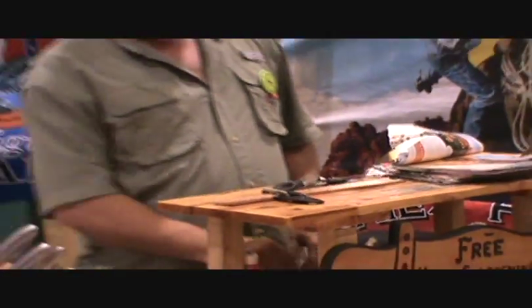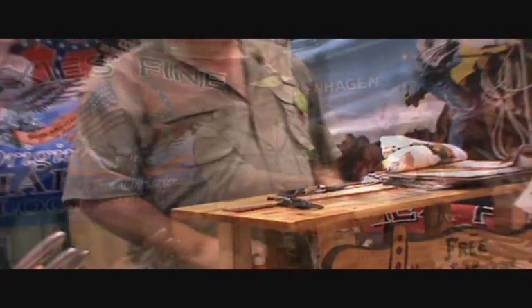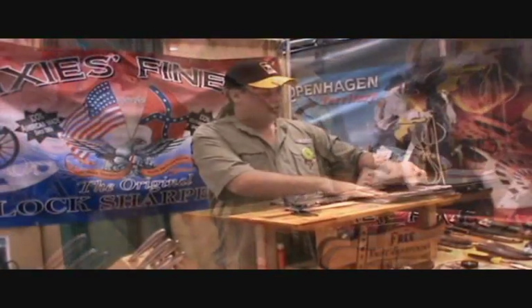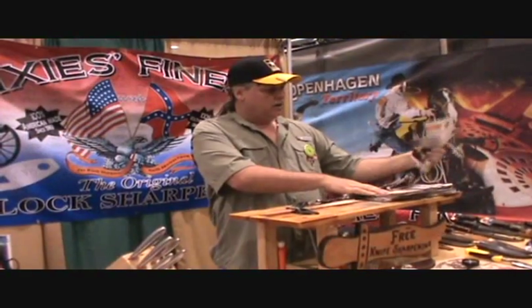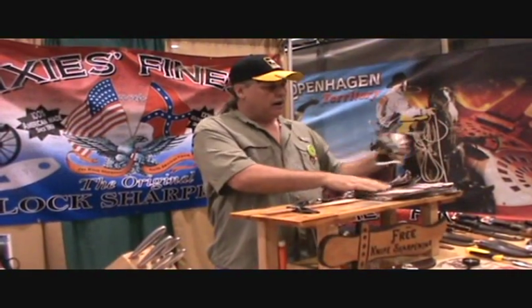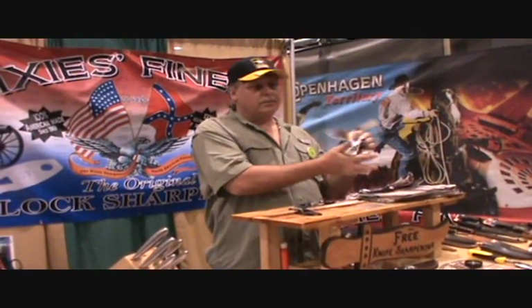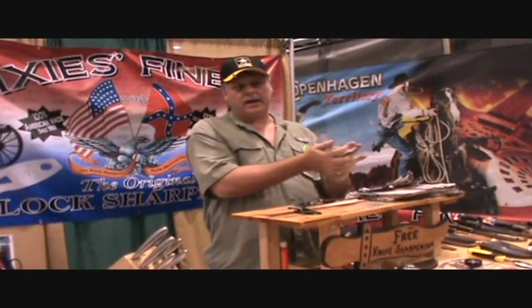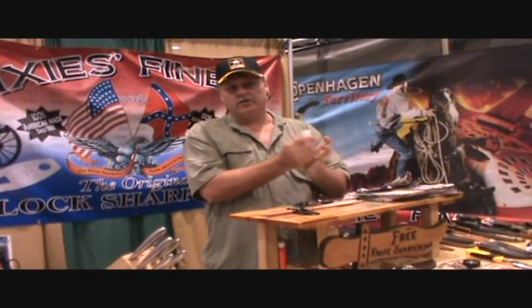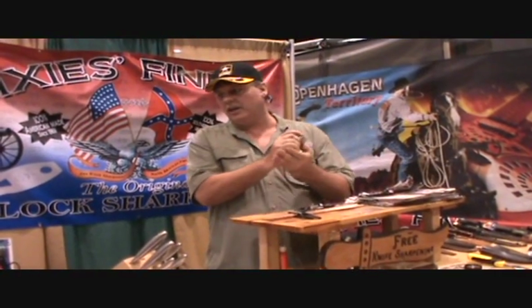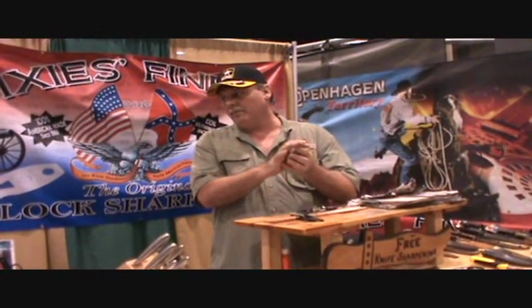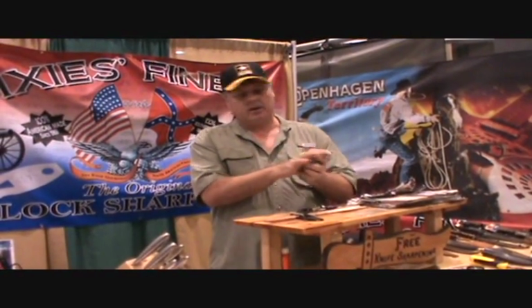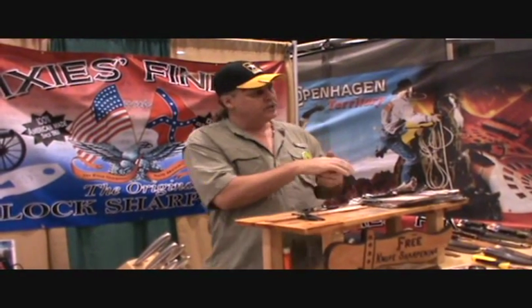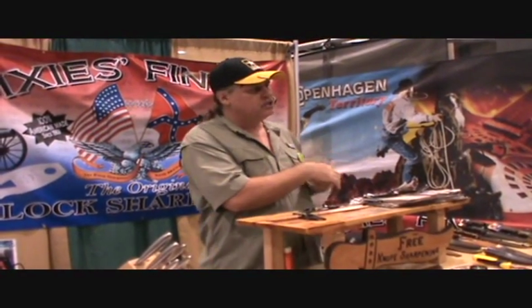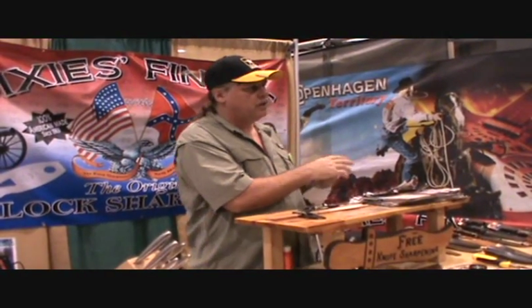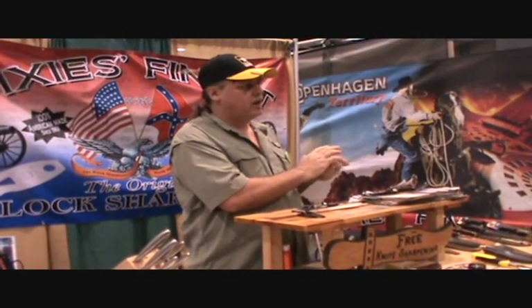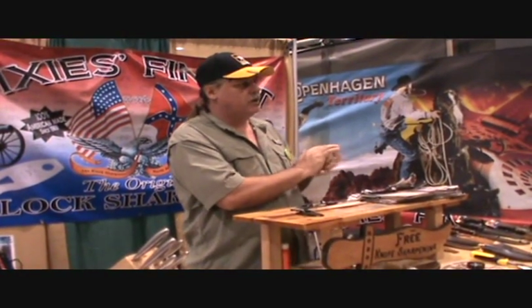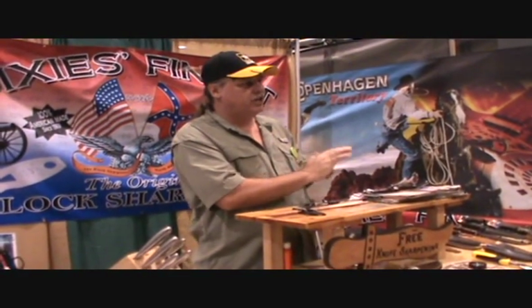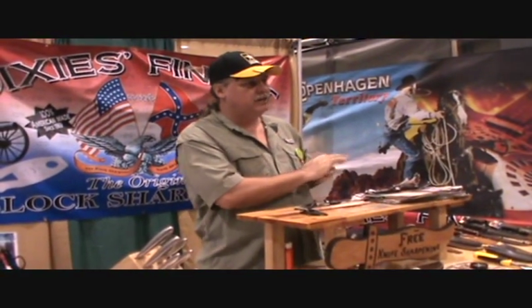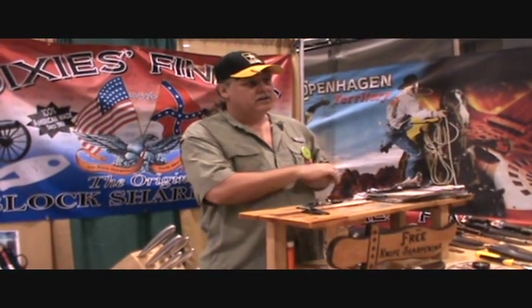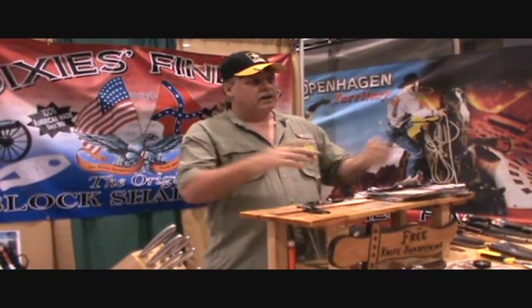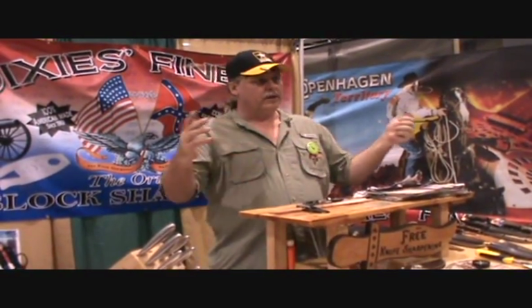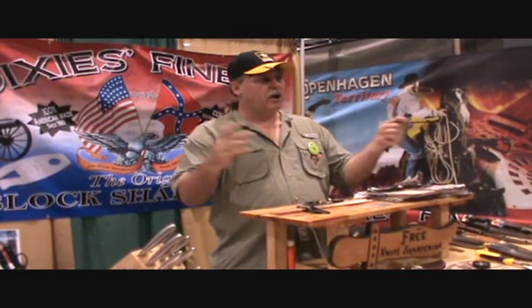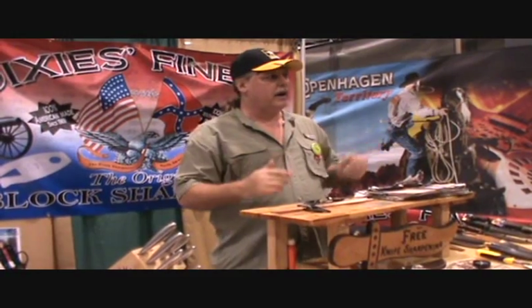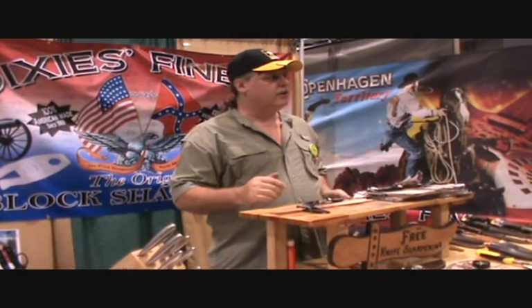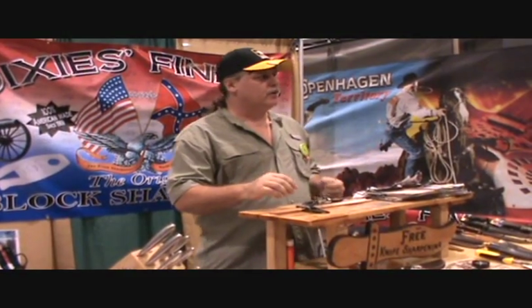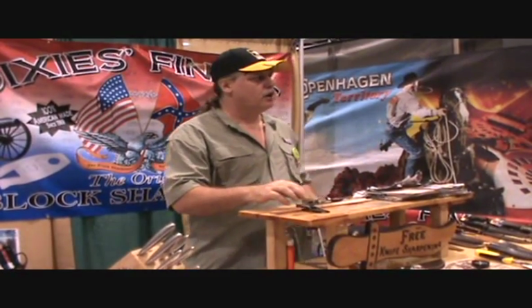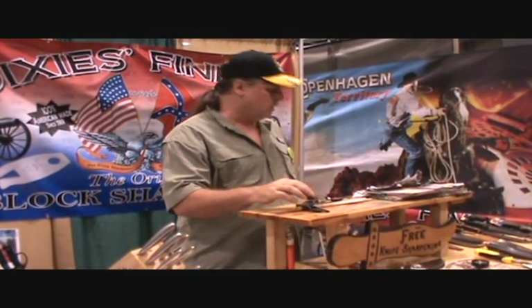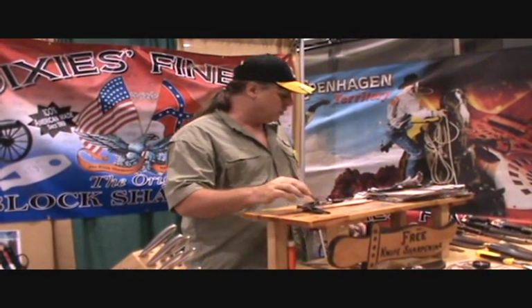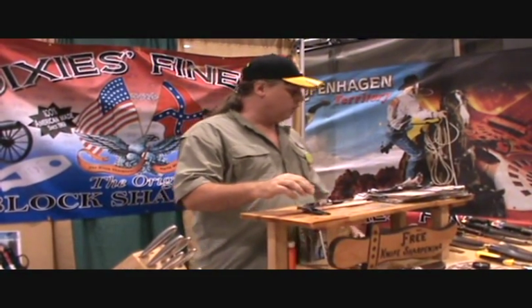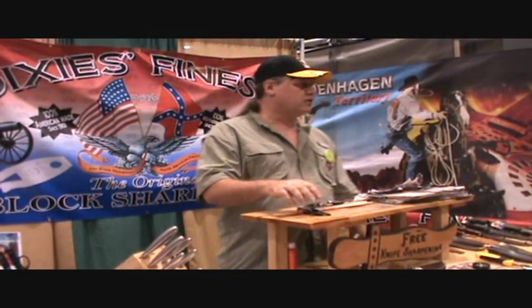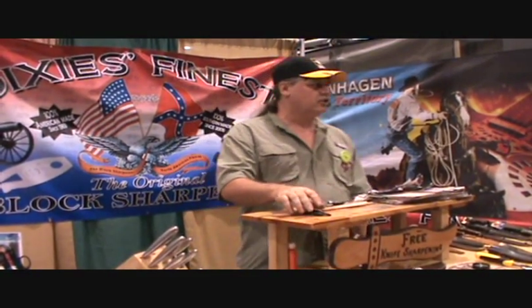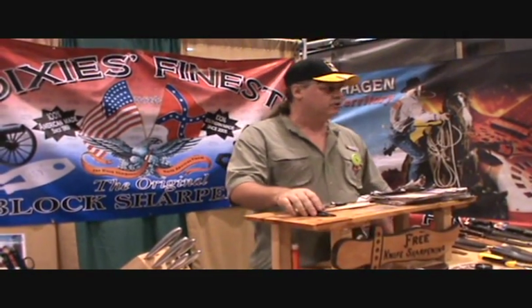I money-back guarantee them personally. The company gives it a lifetime guarantee. If any of y'all got a knife, I'll sharpen it up and show you it works on yours.